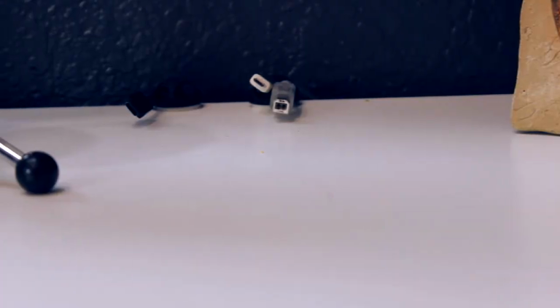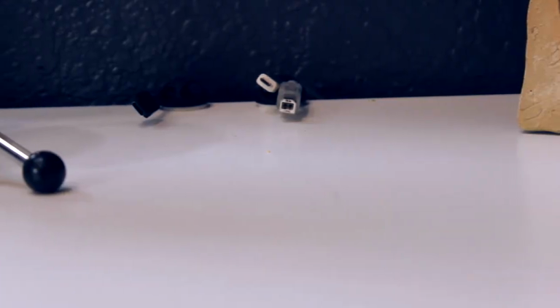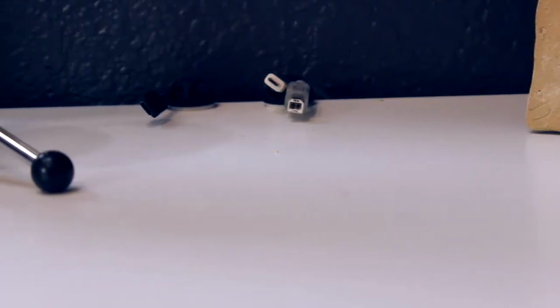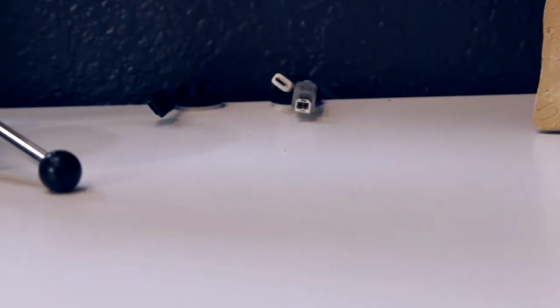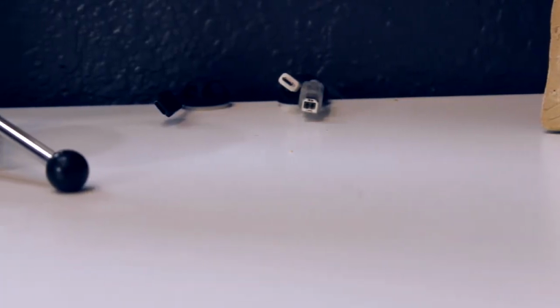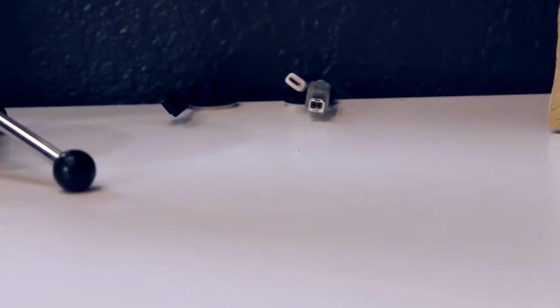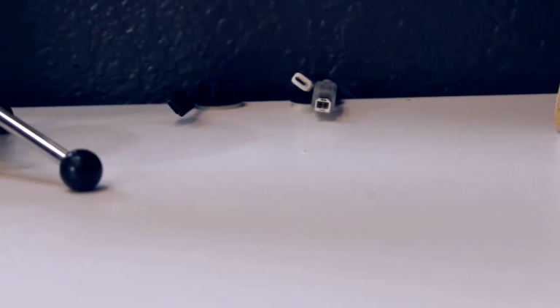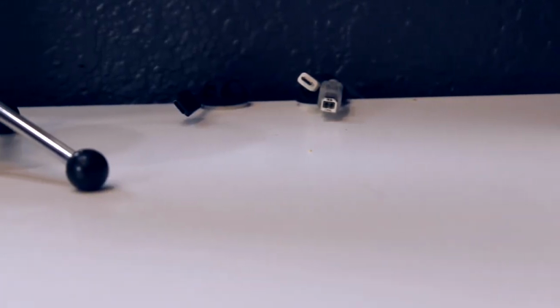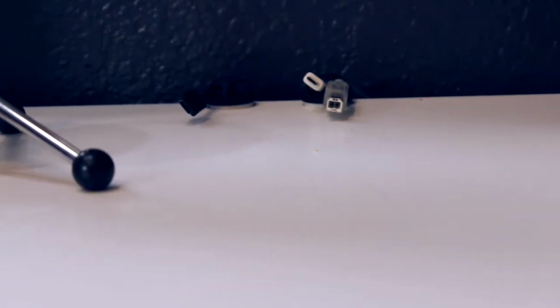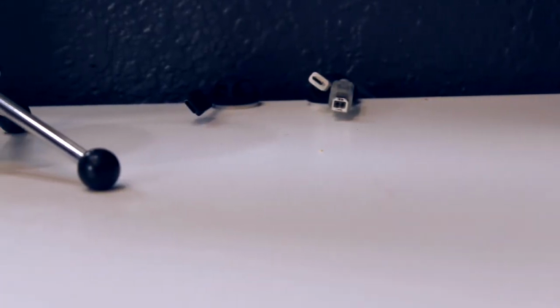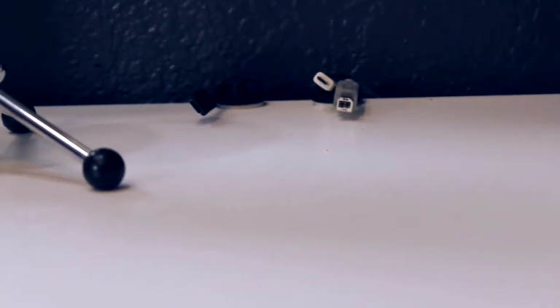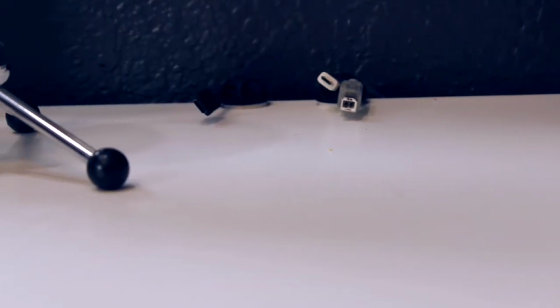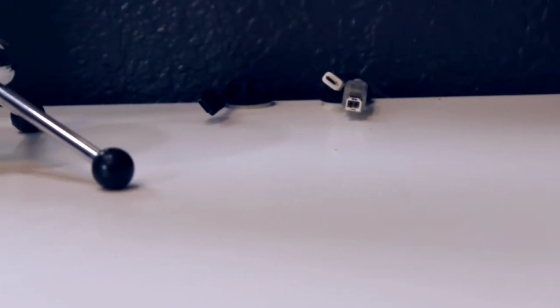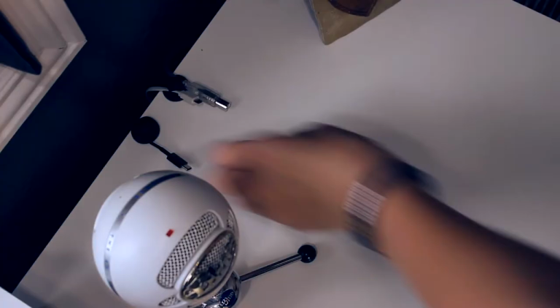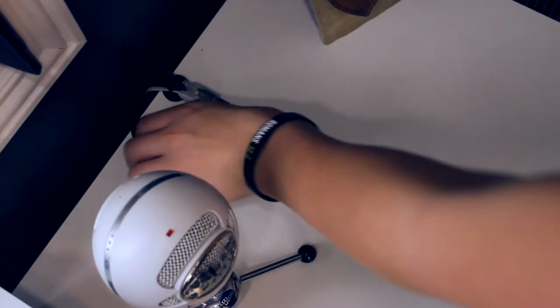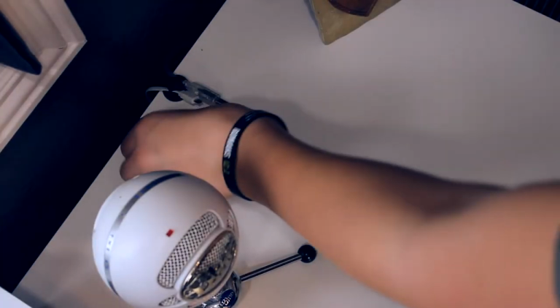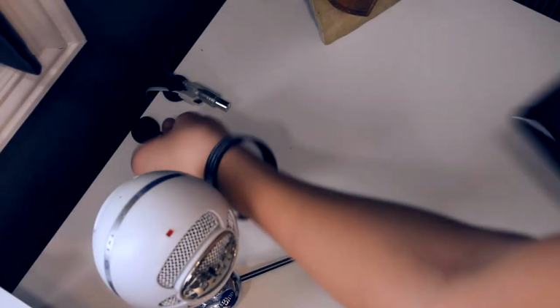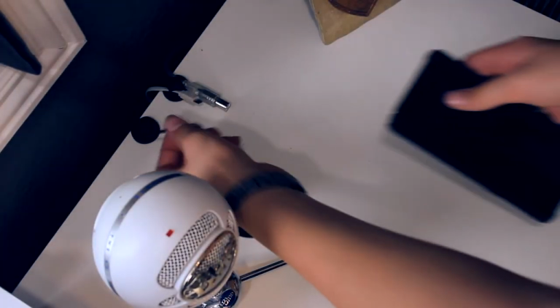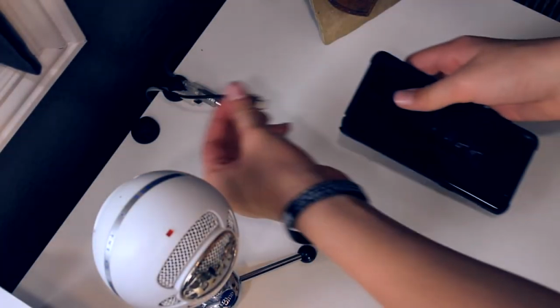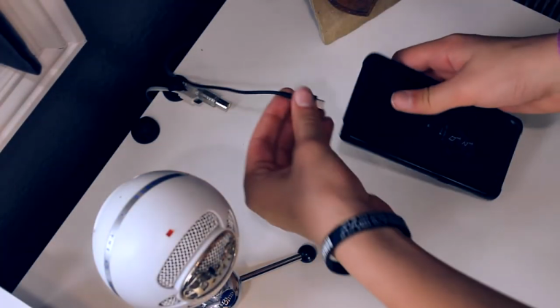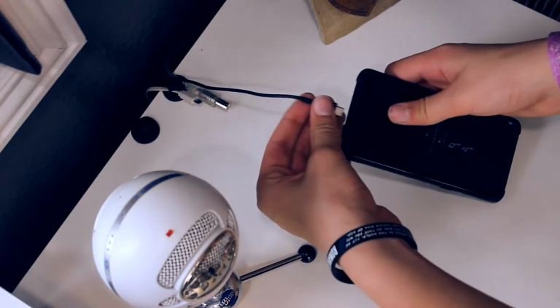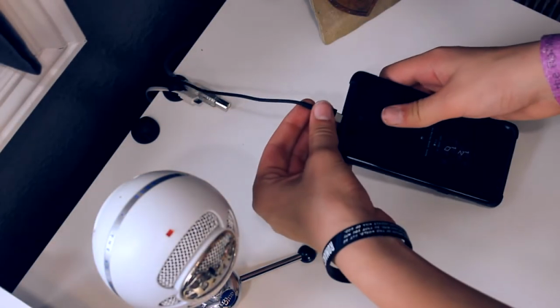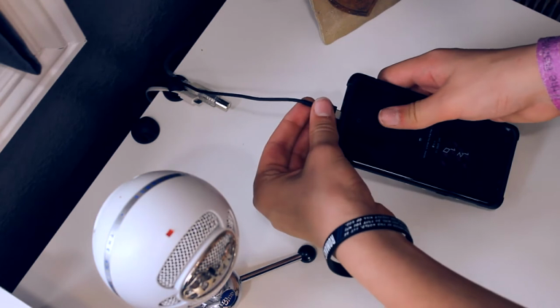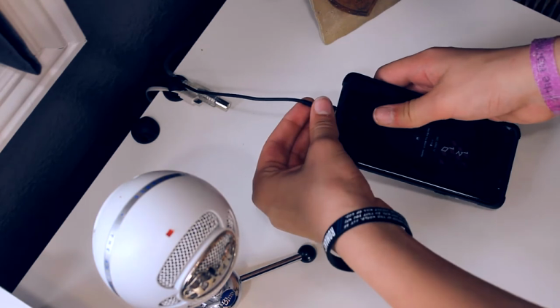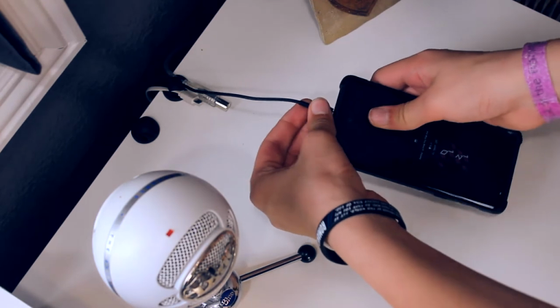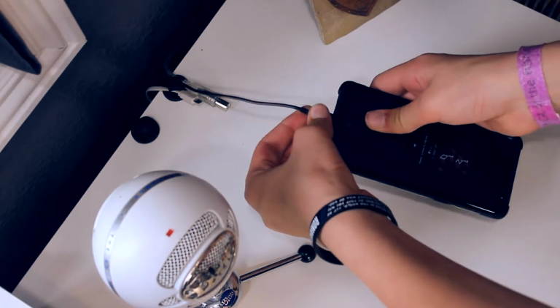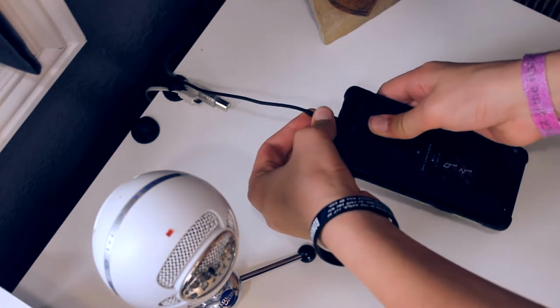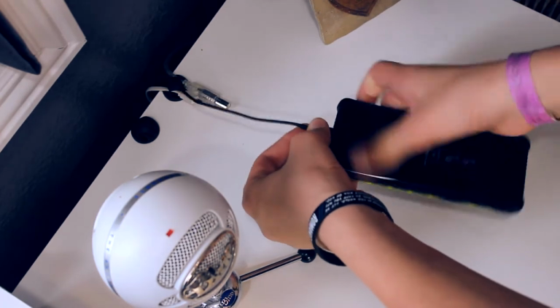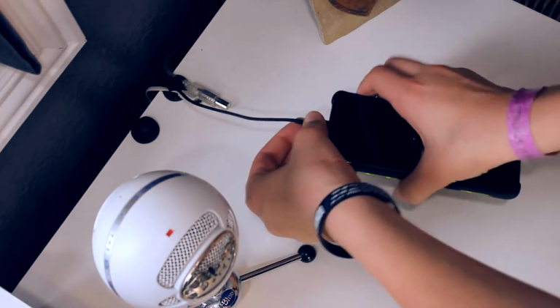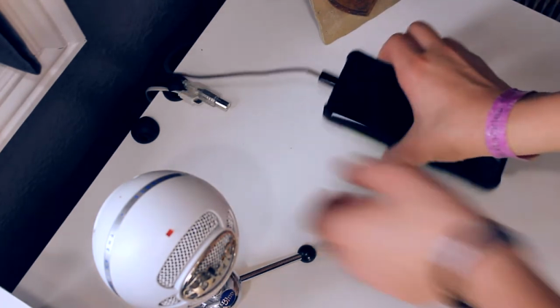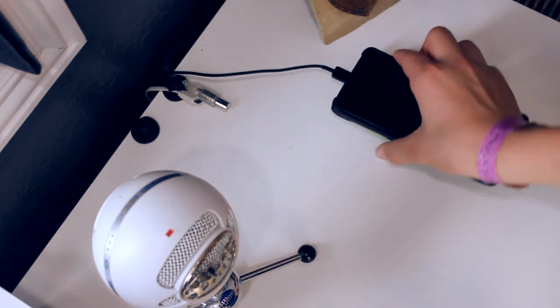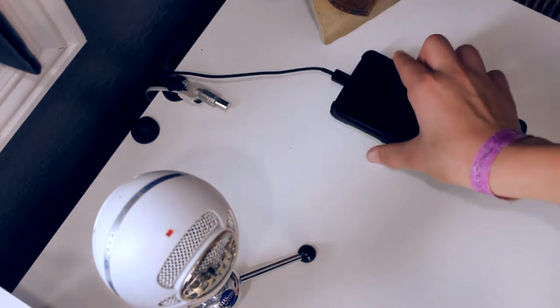Alright, so this is the charging station. It's super useful to charge devices, plus it keeps your desk looking nice and clean.